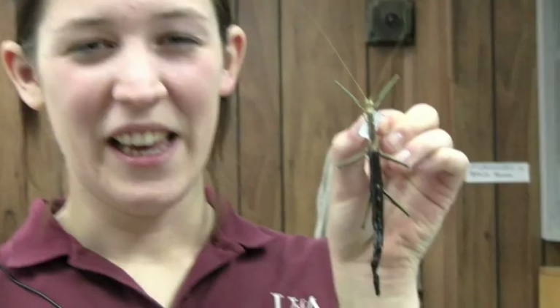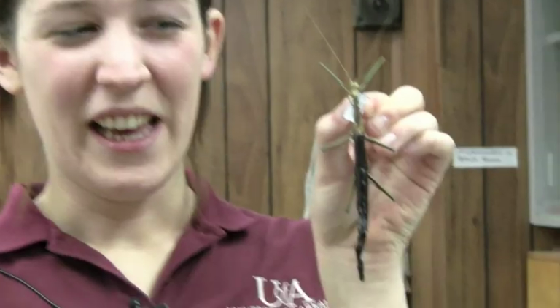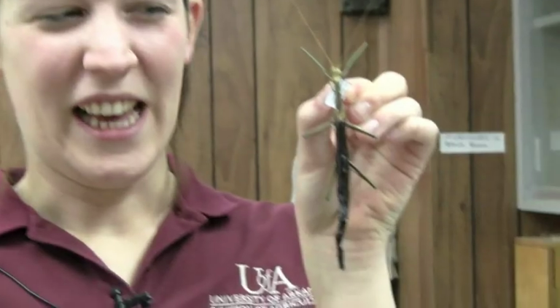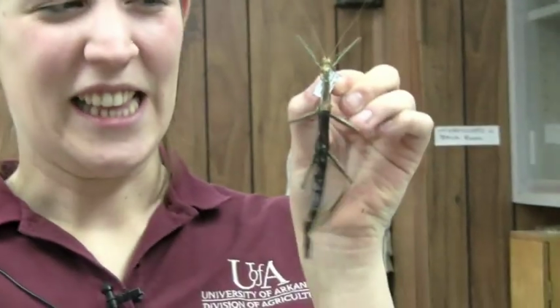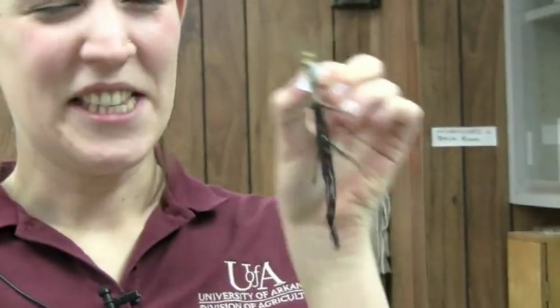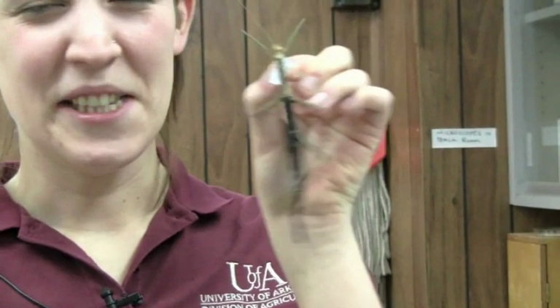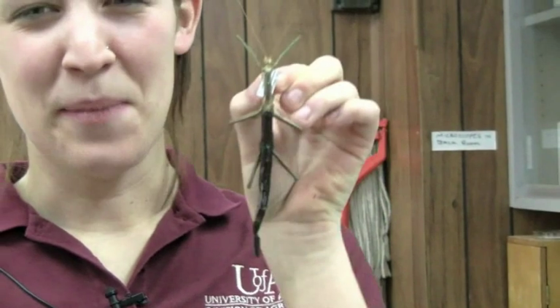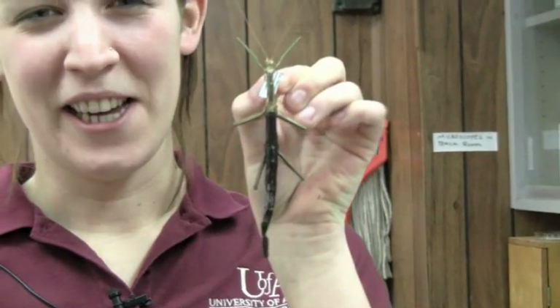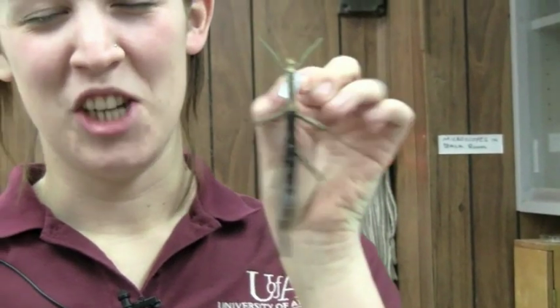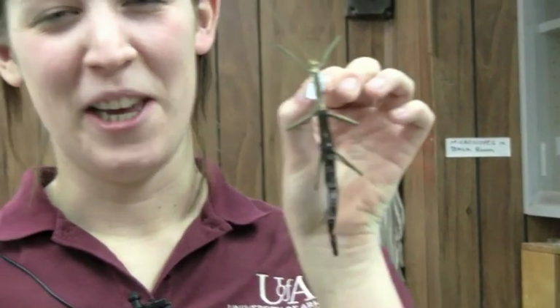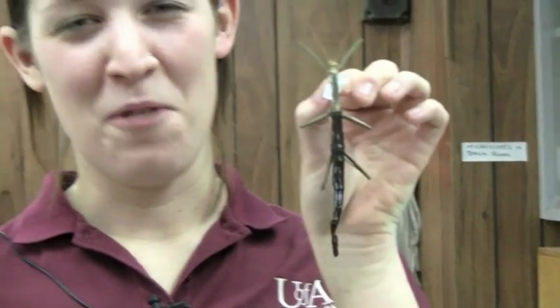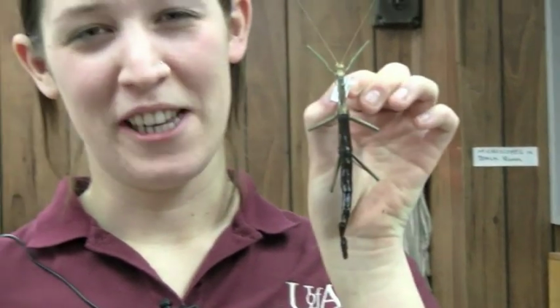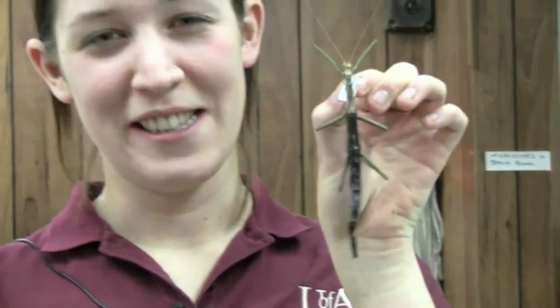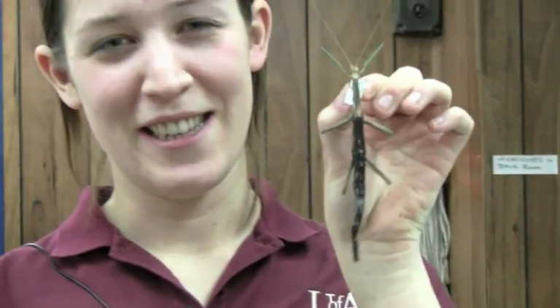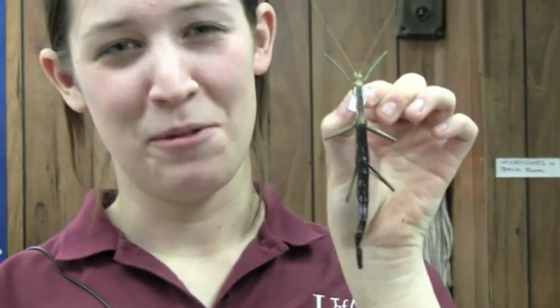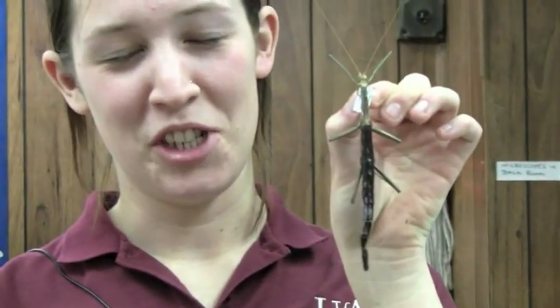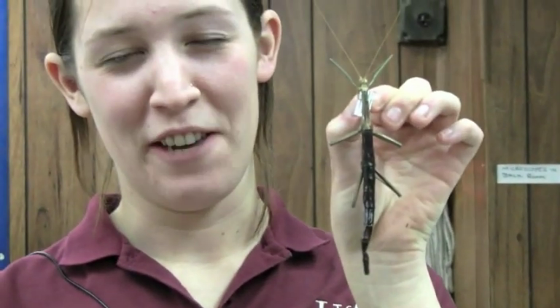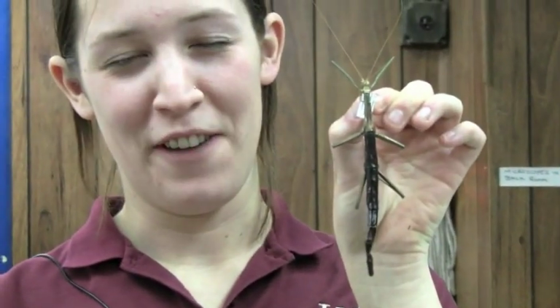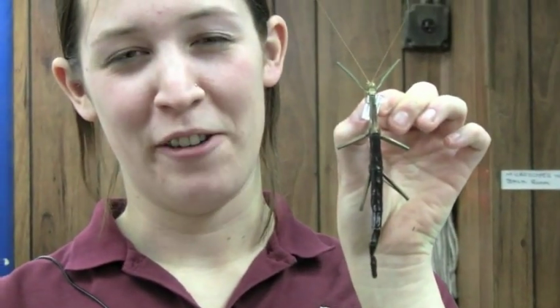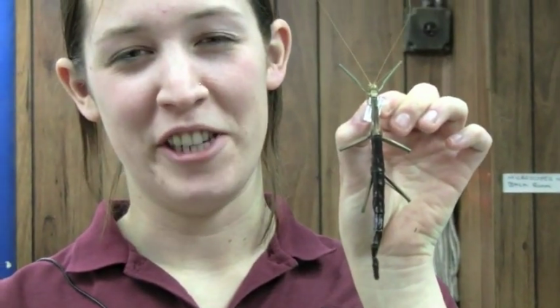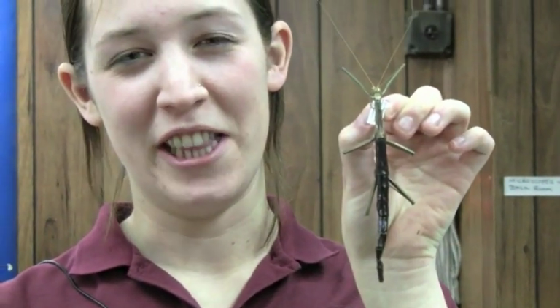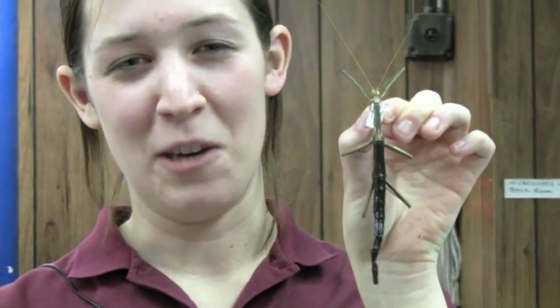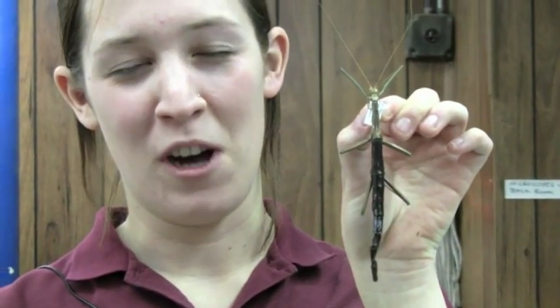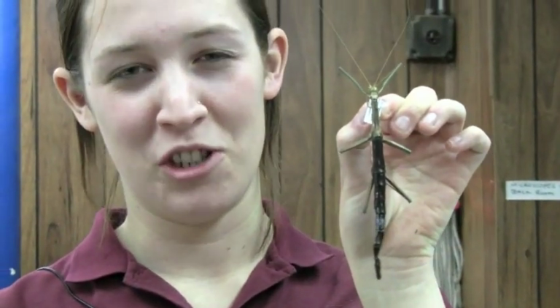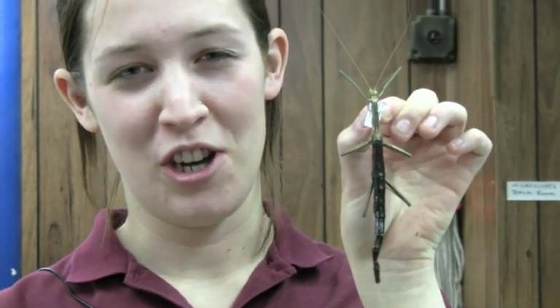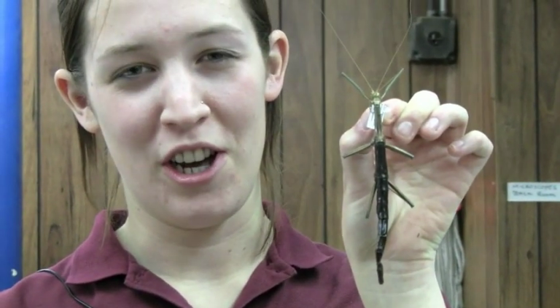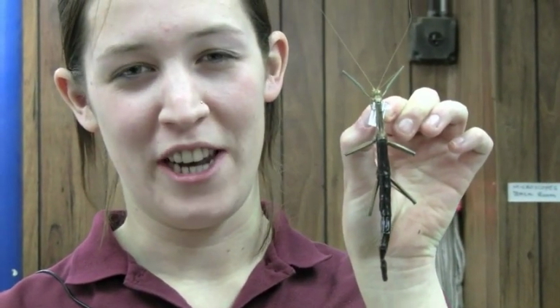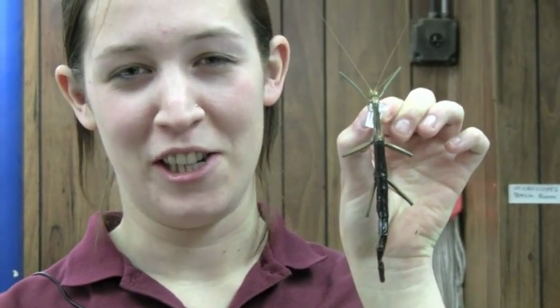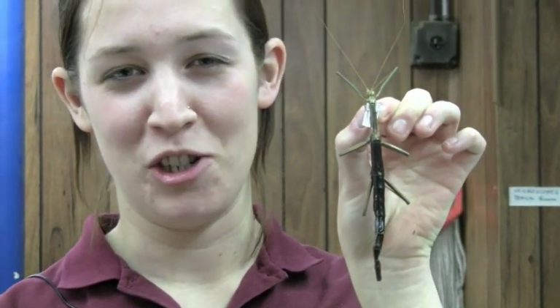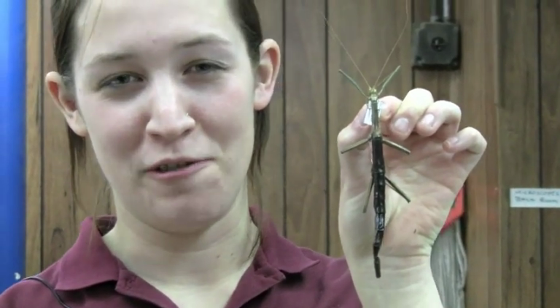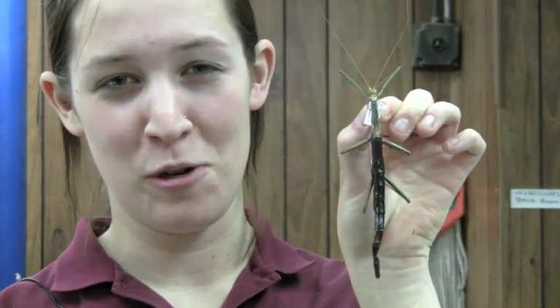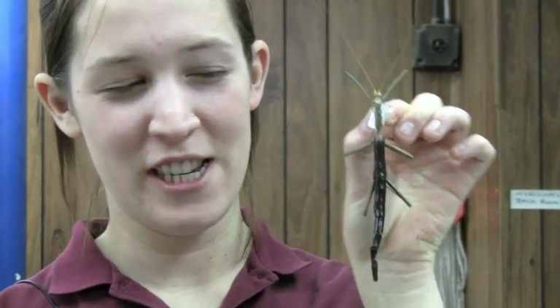And this is my giant walking stick, which I found in the Ouachita National Forest.